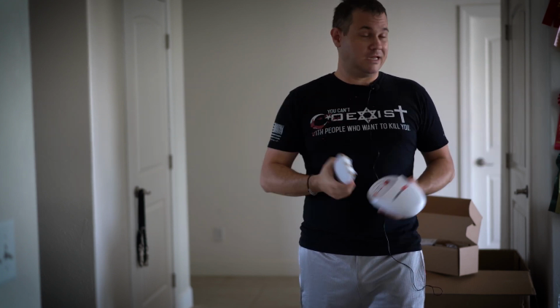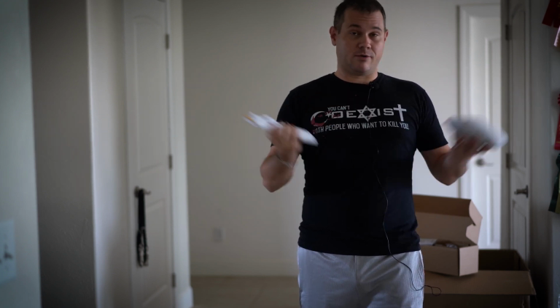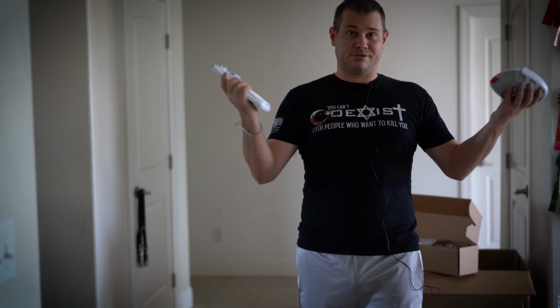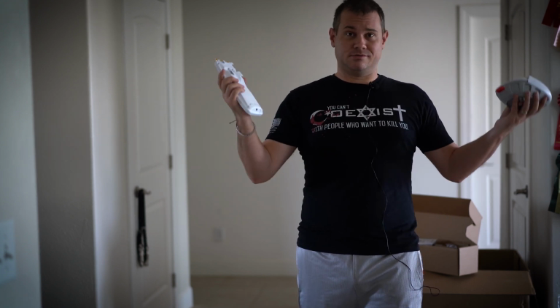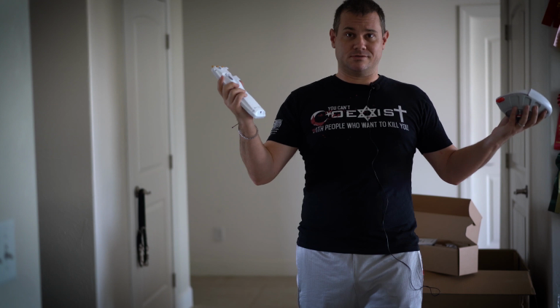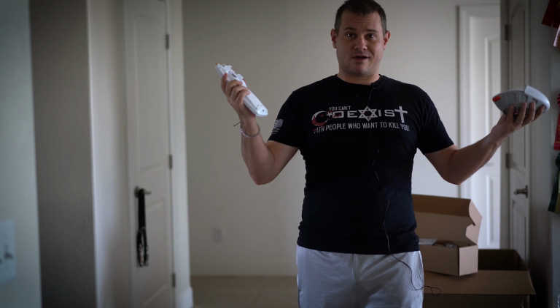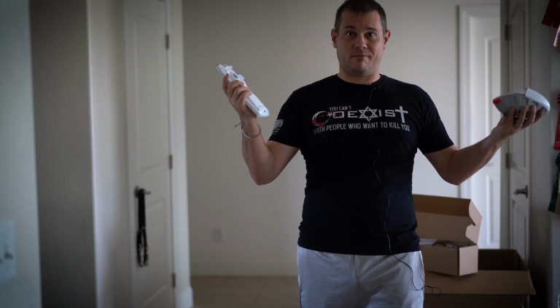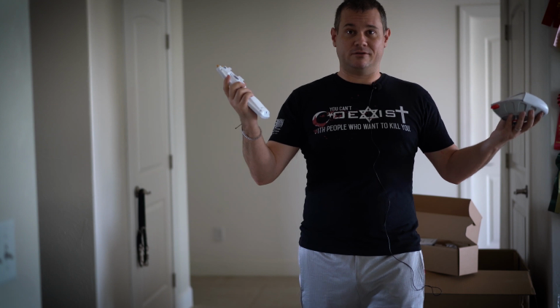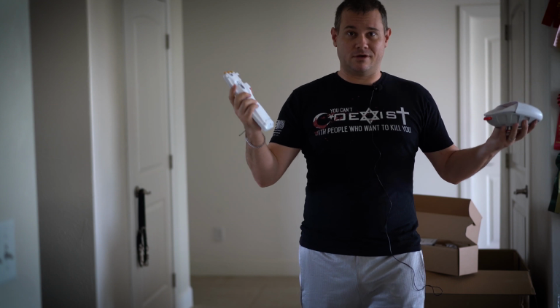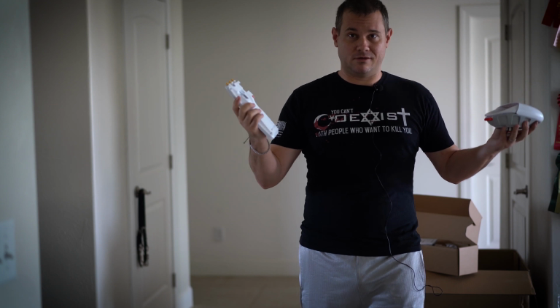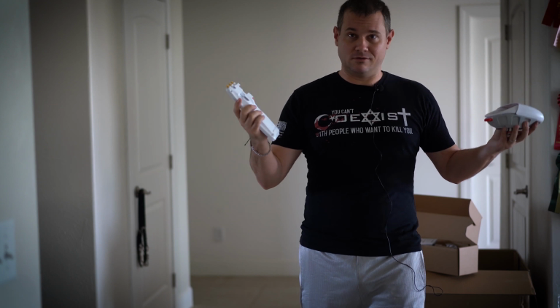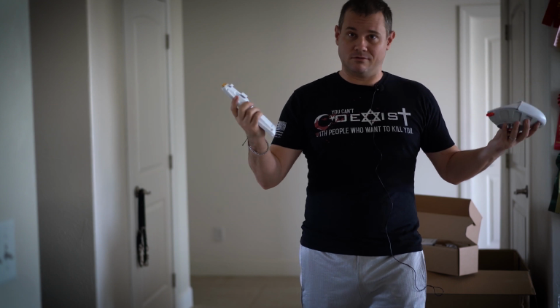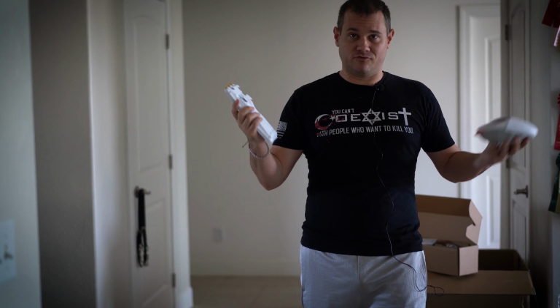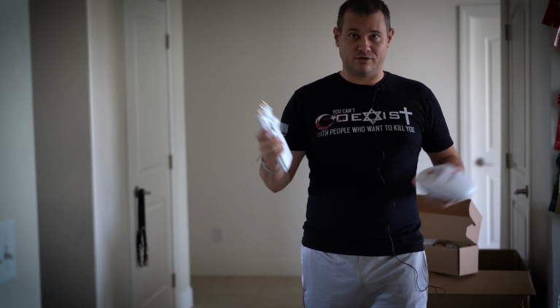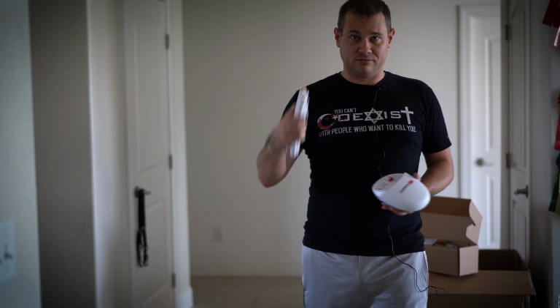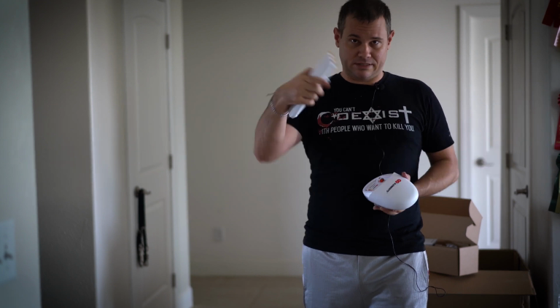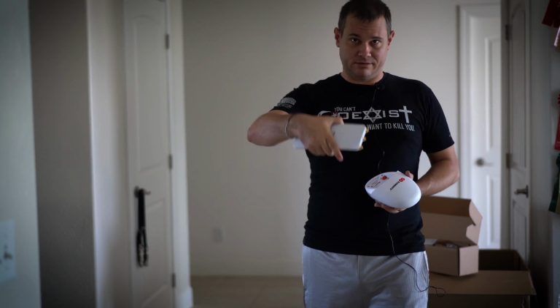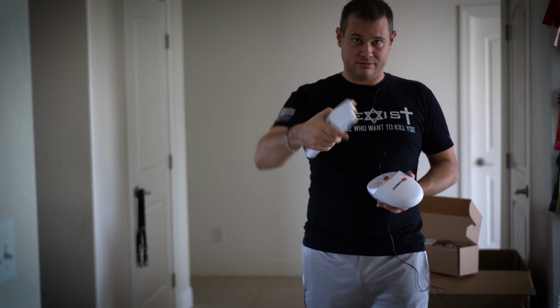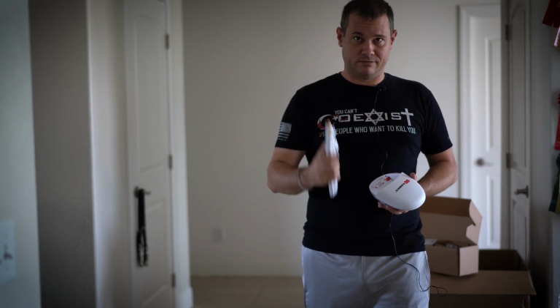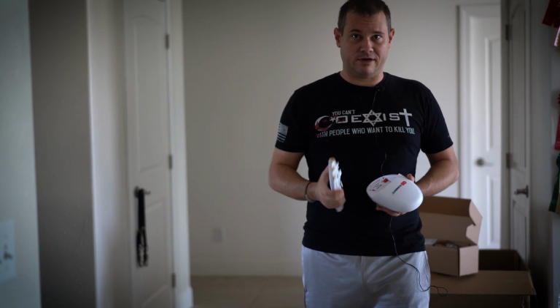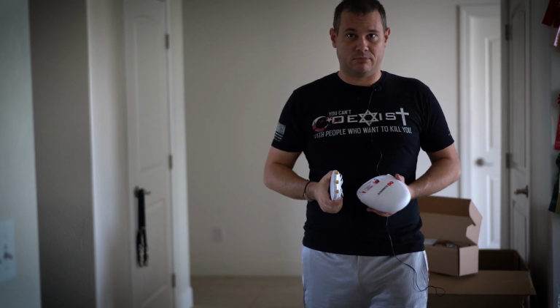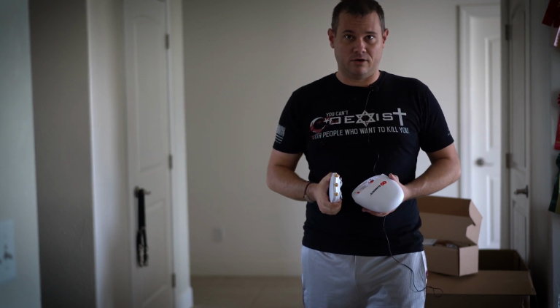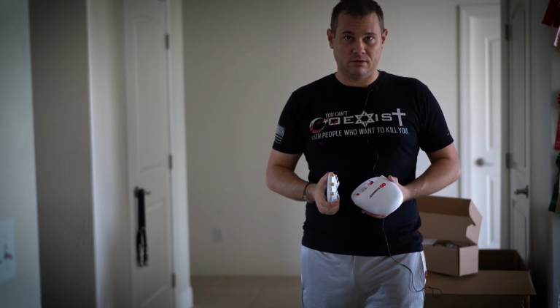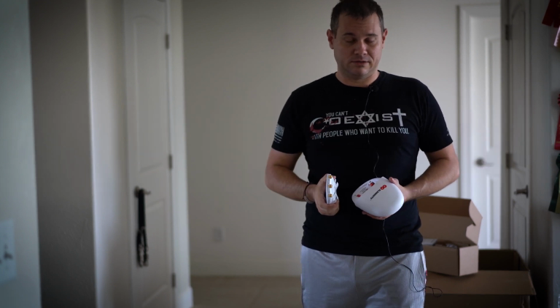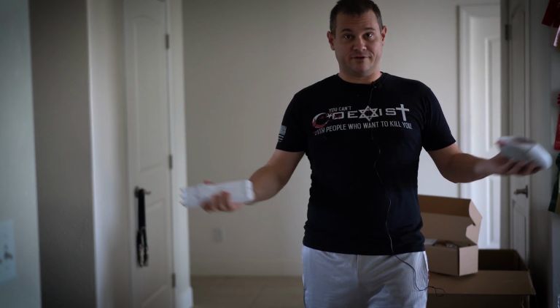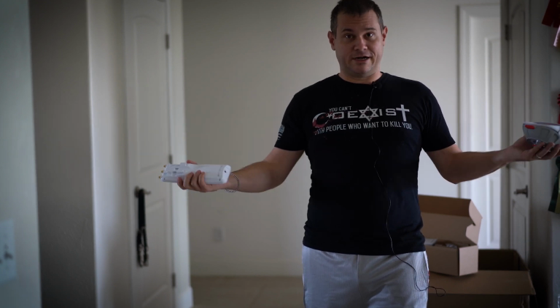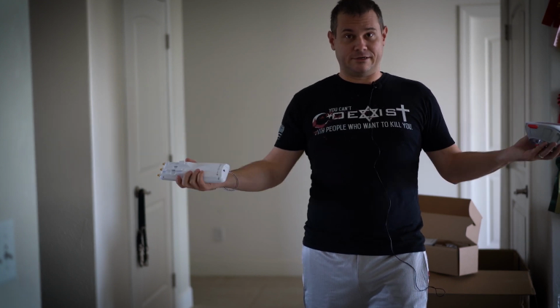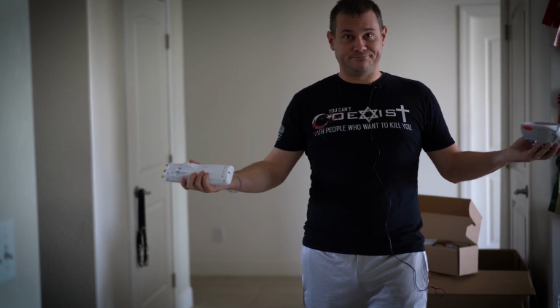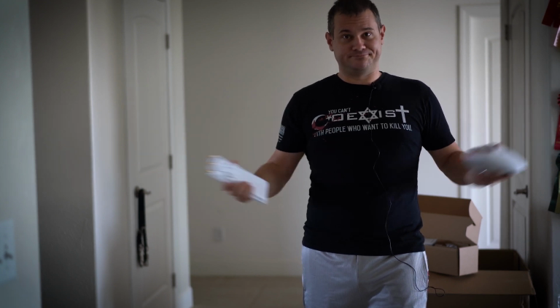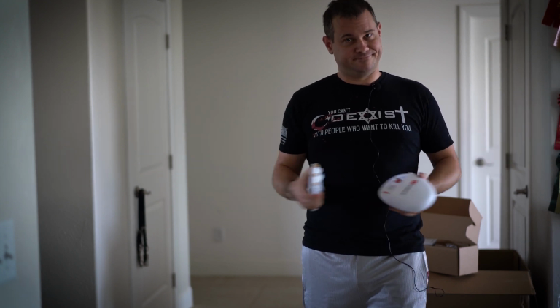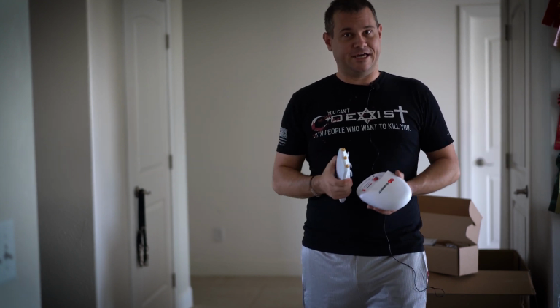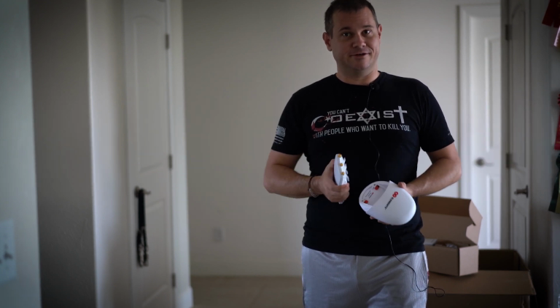Any questions or comments, you know the drill — down below.